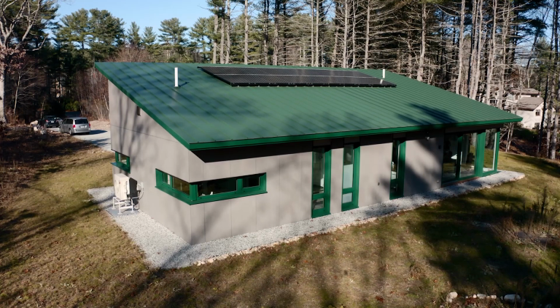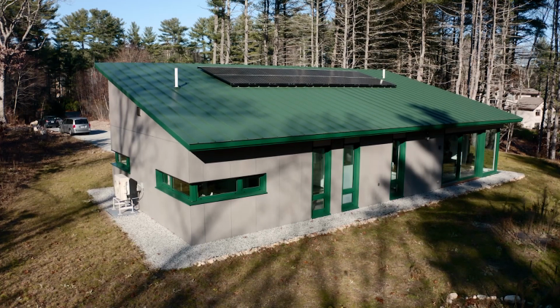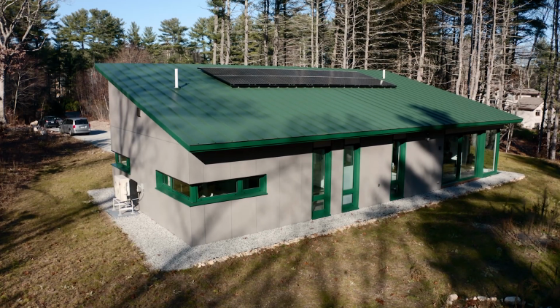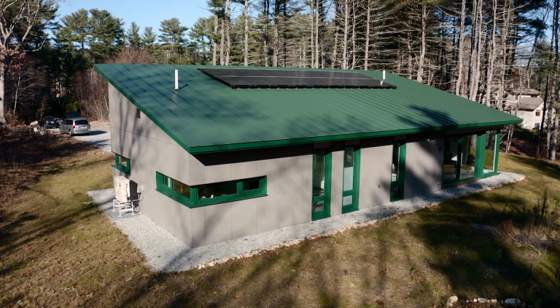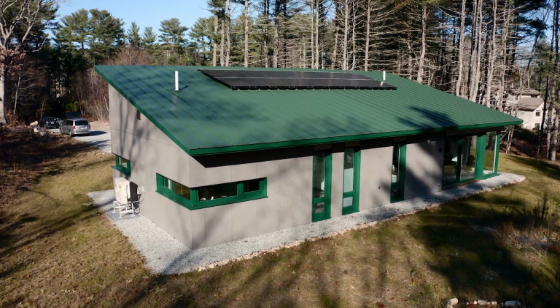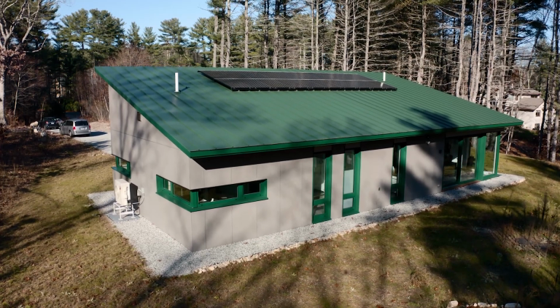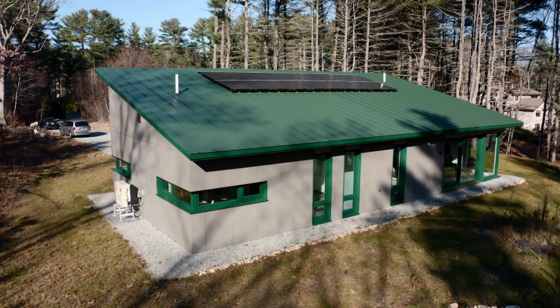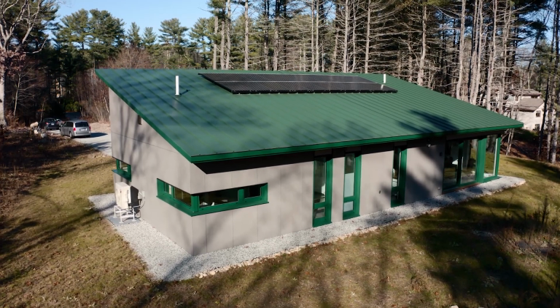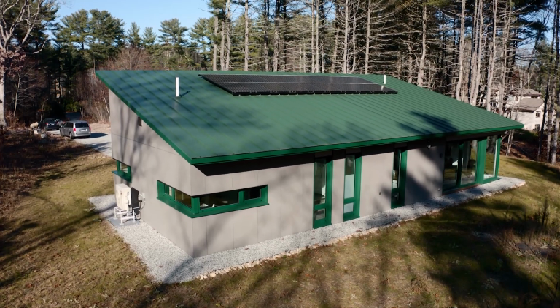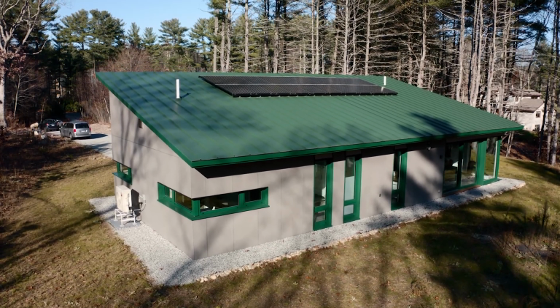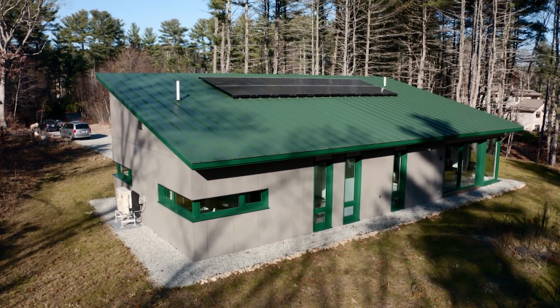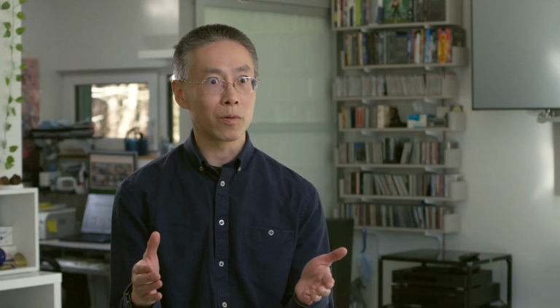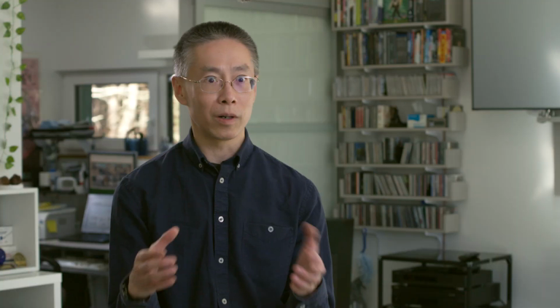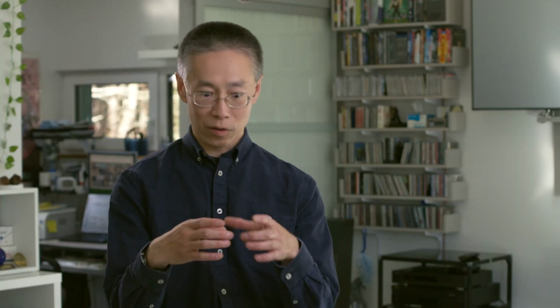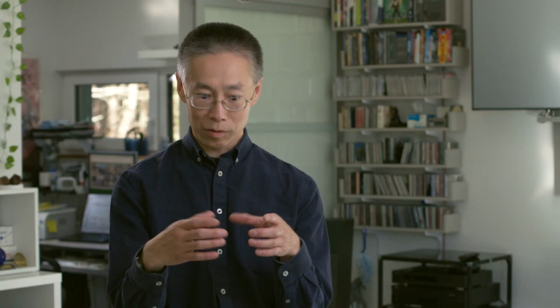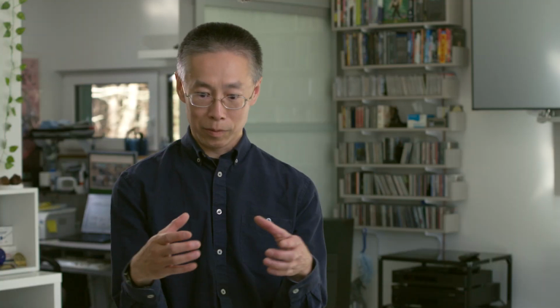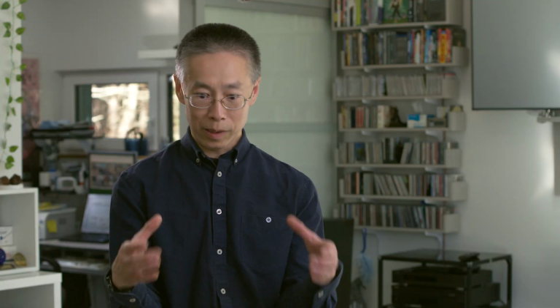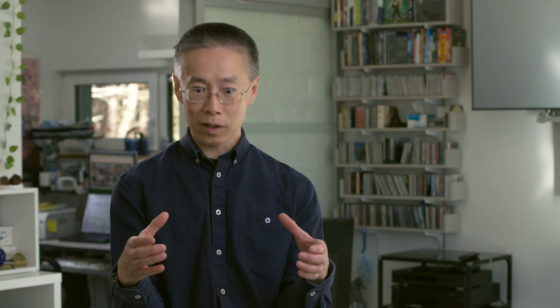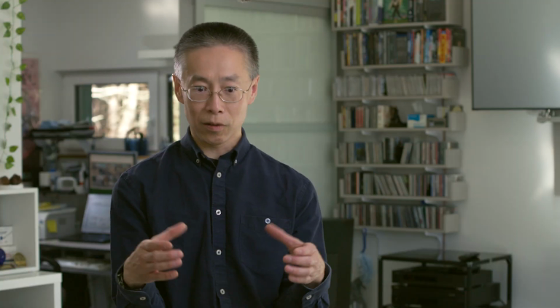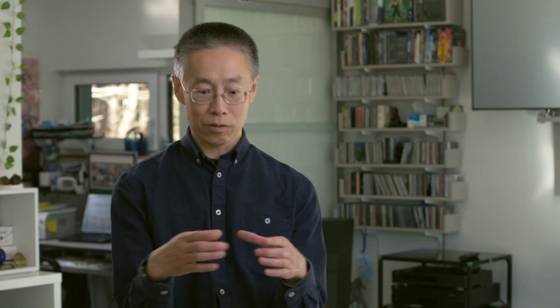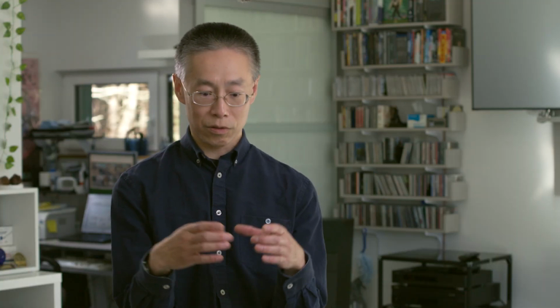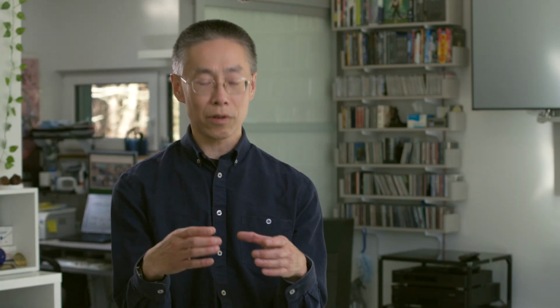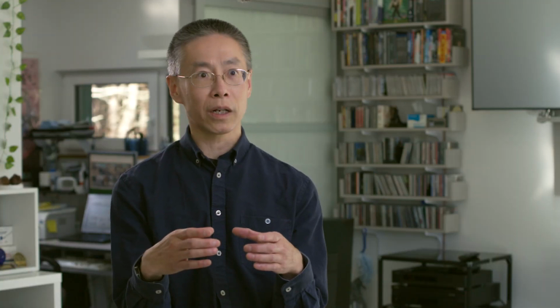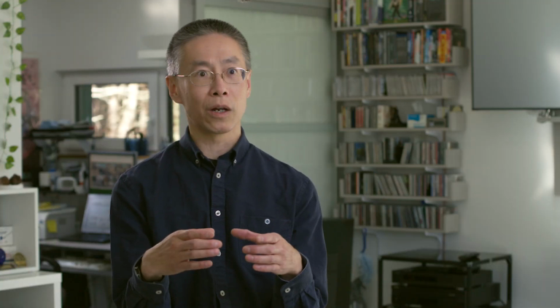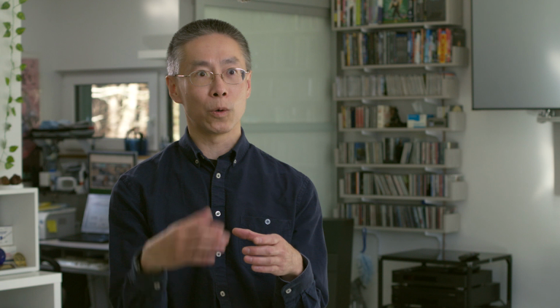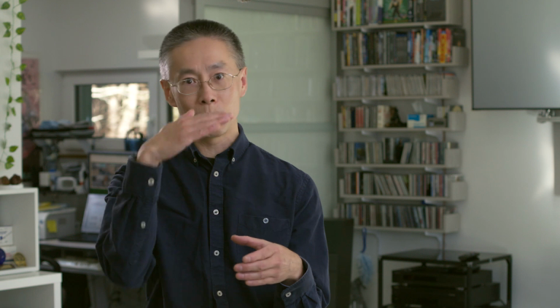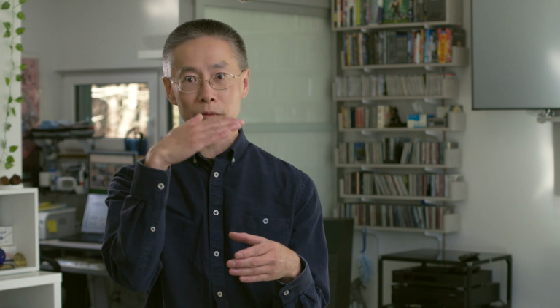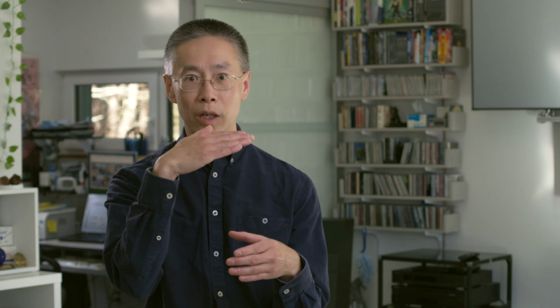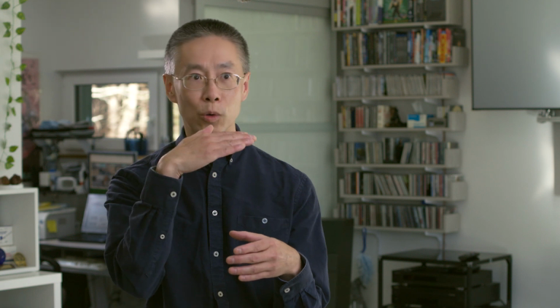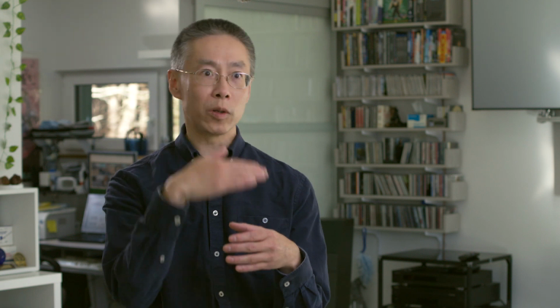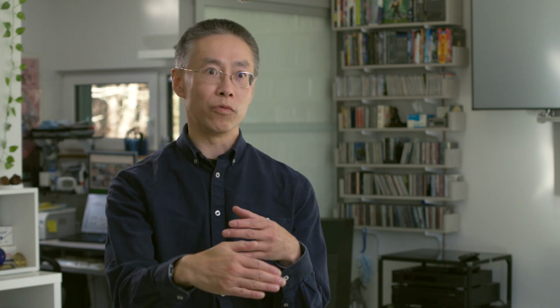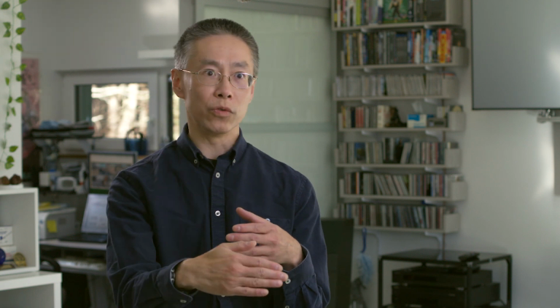We designed the house to be as simple as possible. Basically, this is just a rectangle with a monopitch roof.